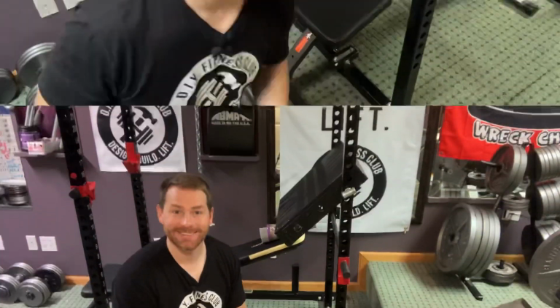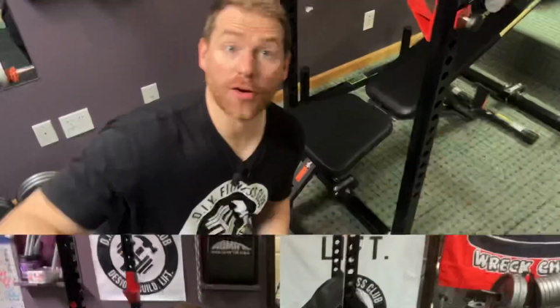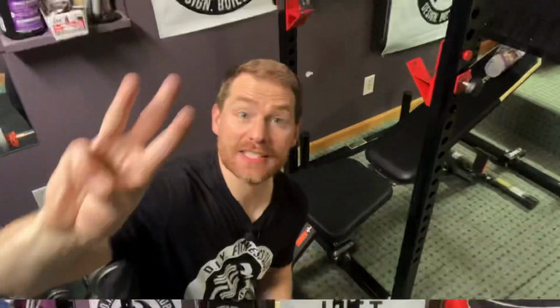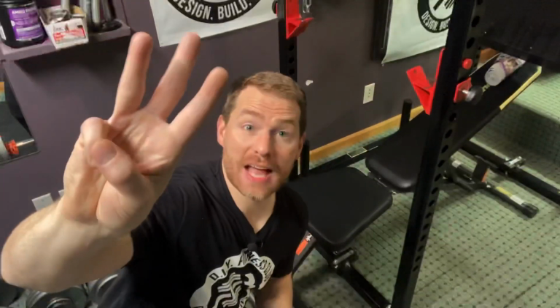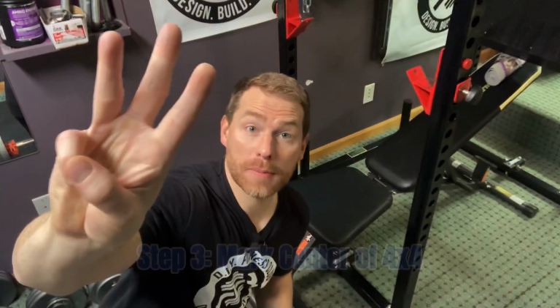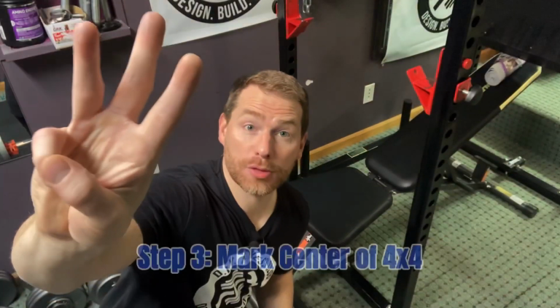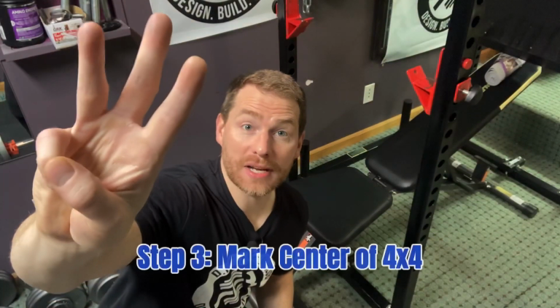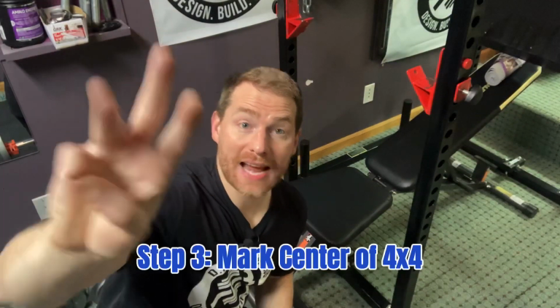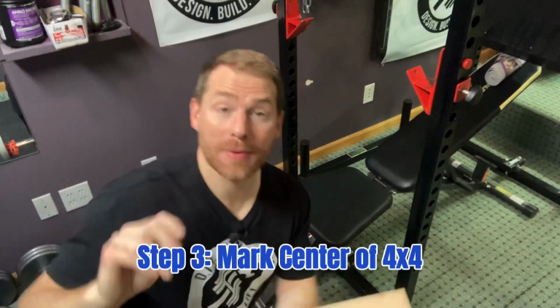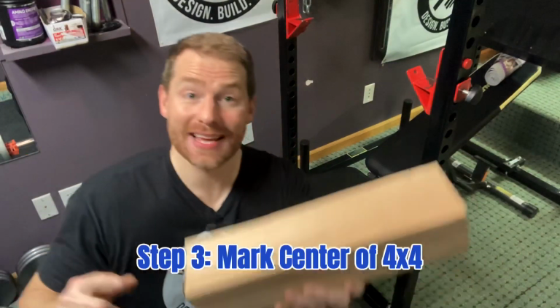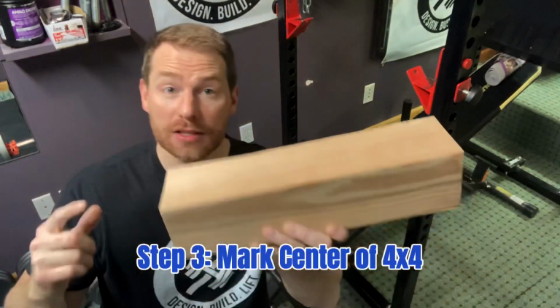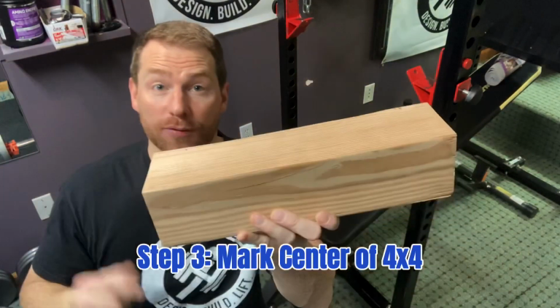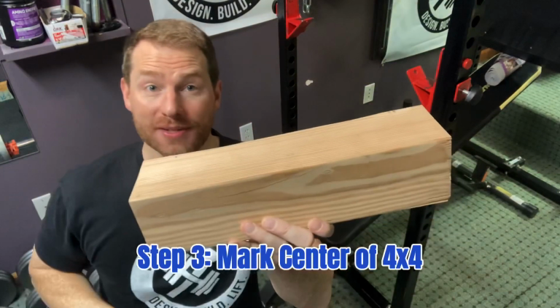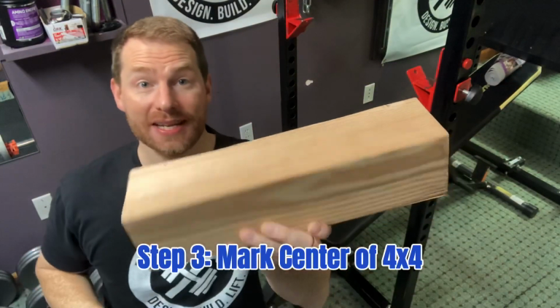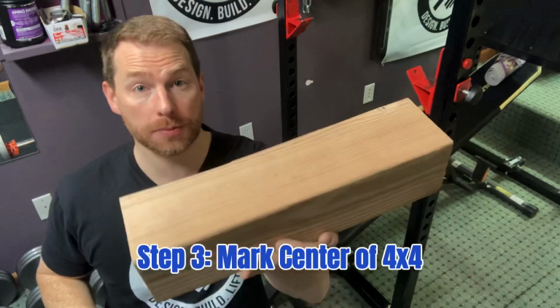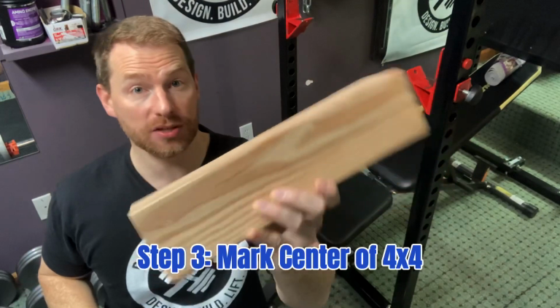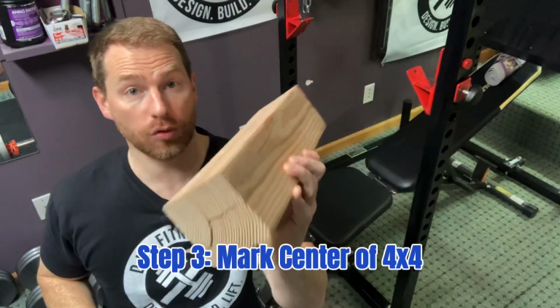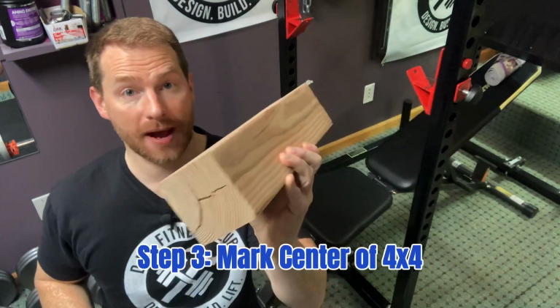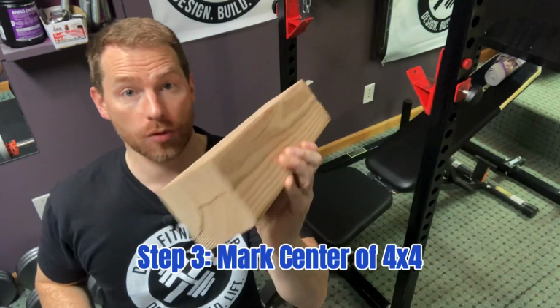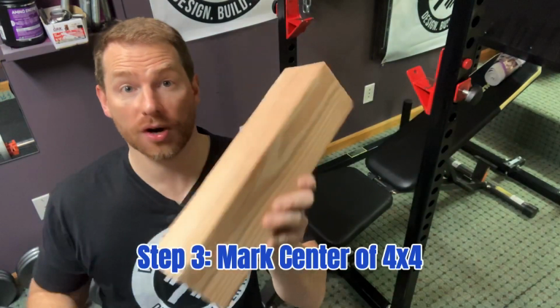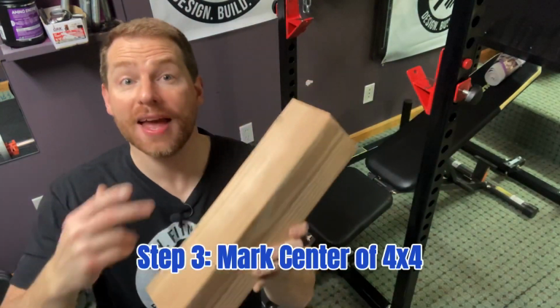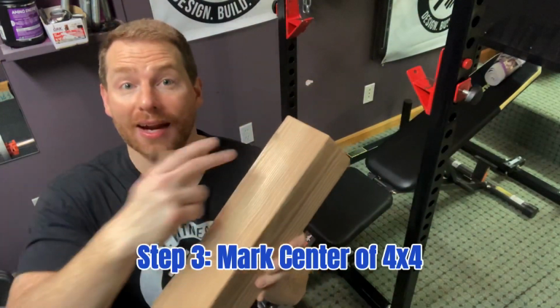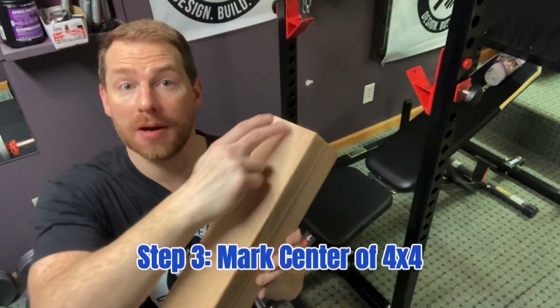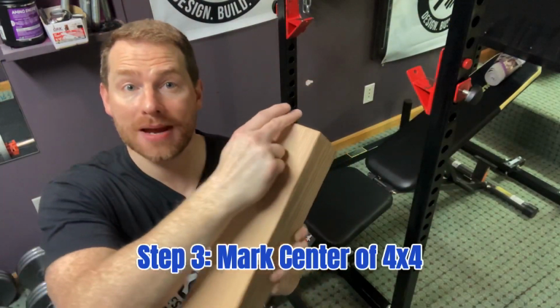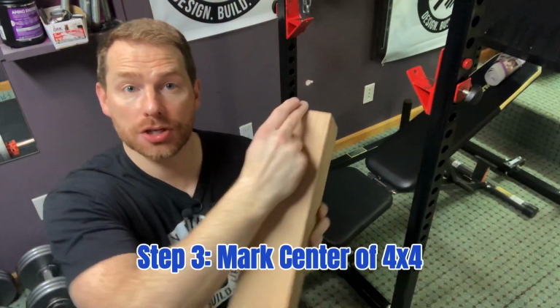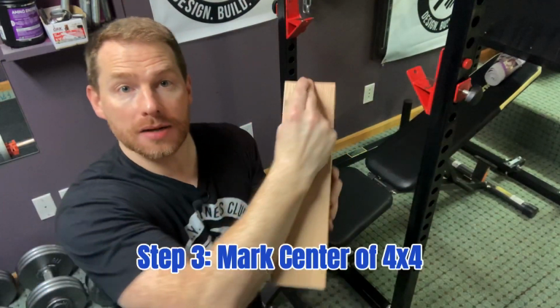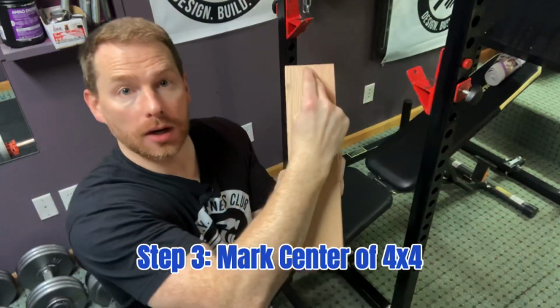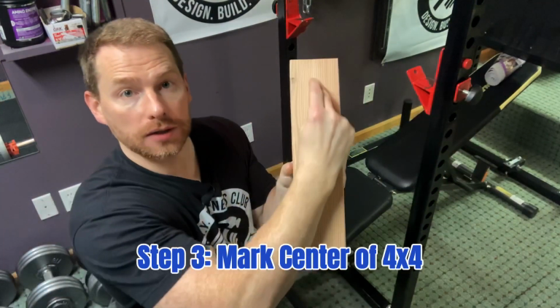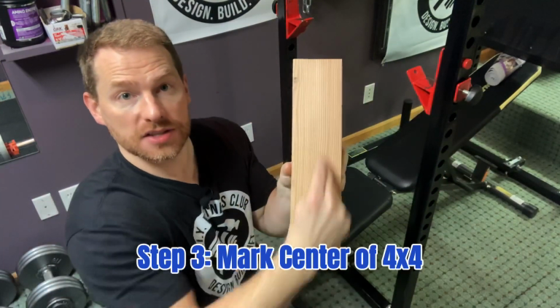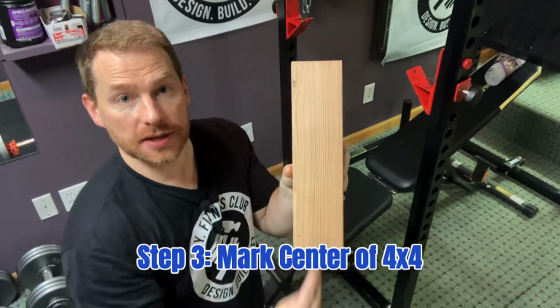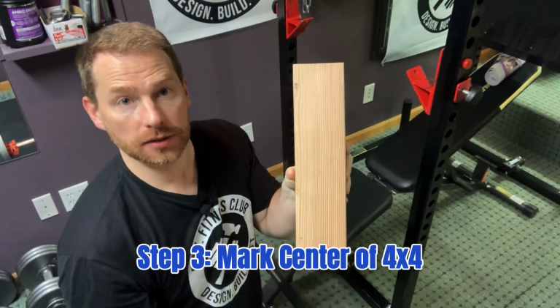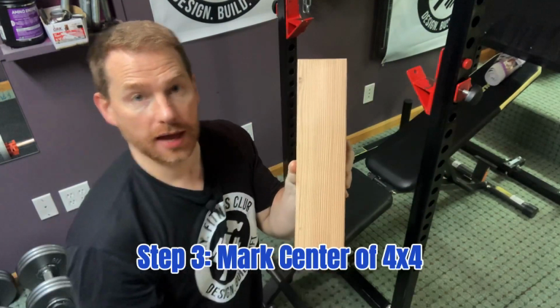Step number three: I'm going to take this 14-inch piece of 4x4, and I'm going to measure and mark the center line.